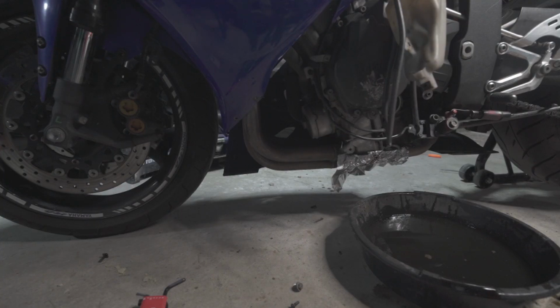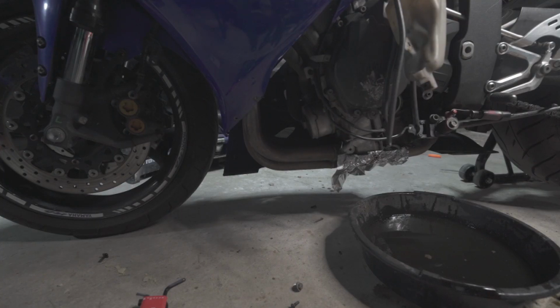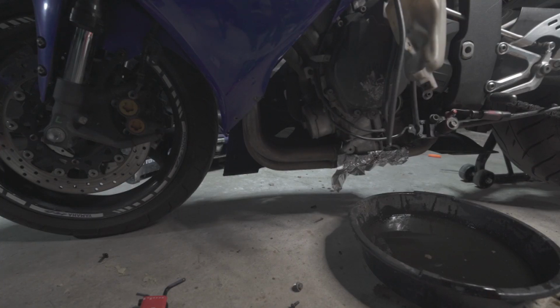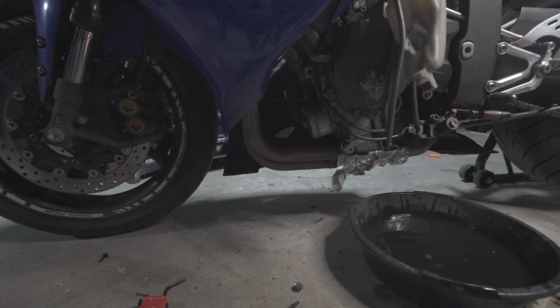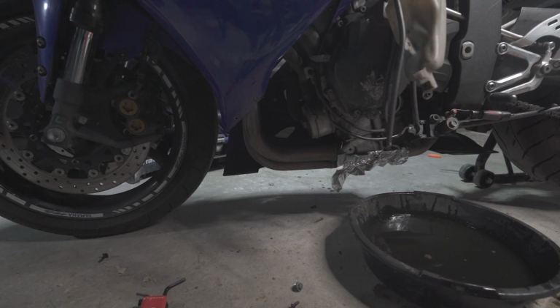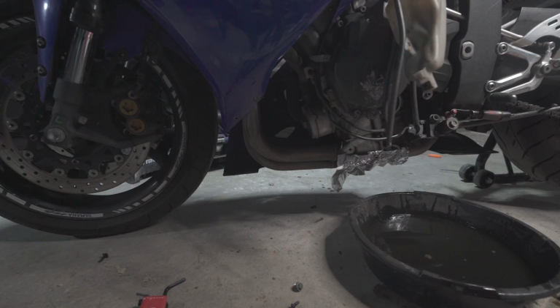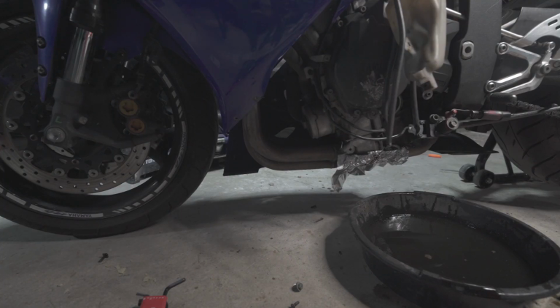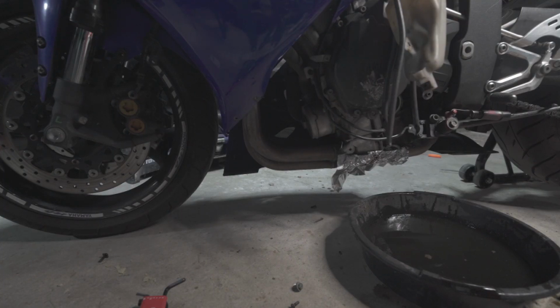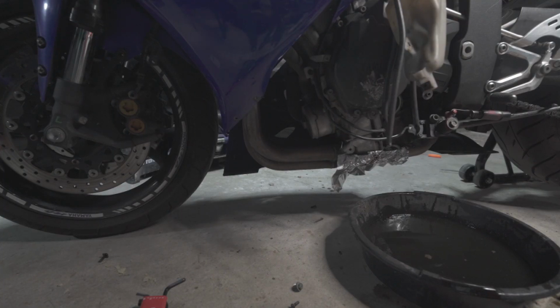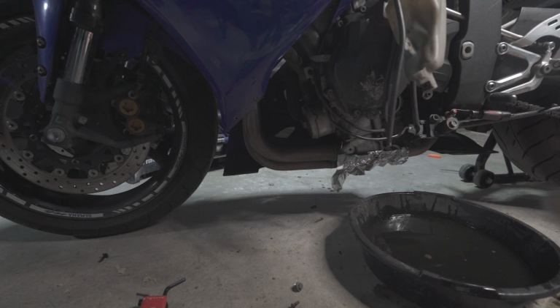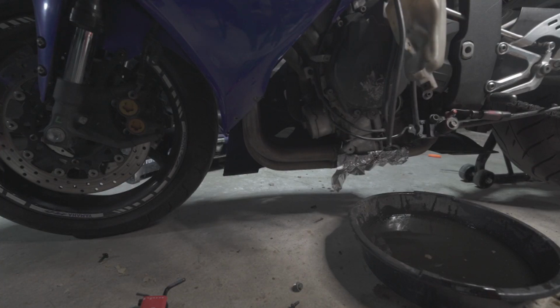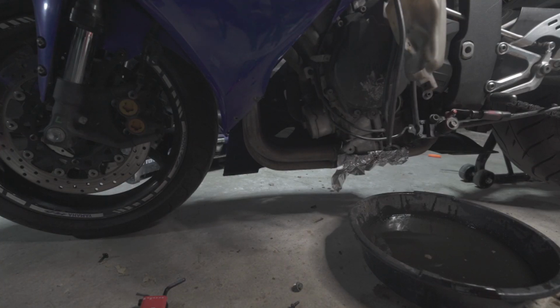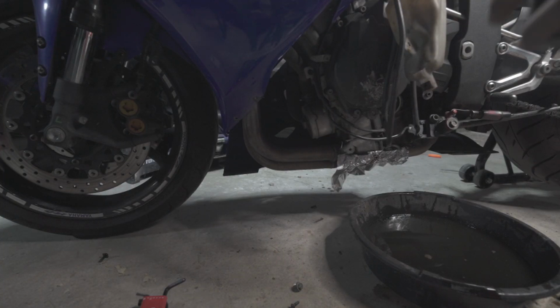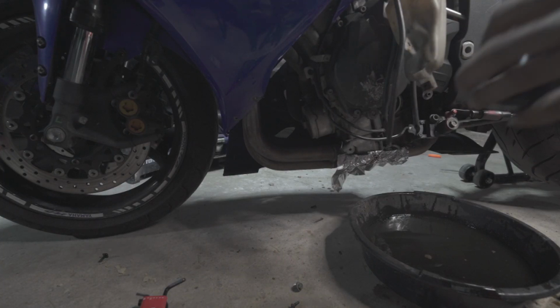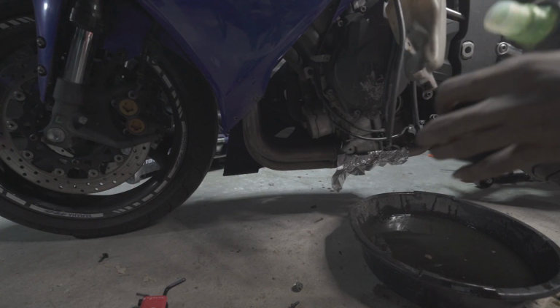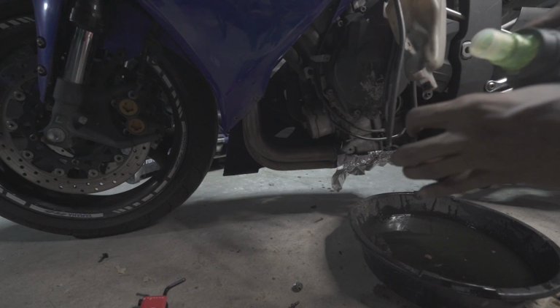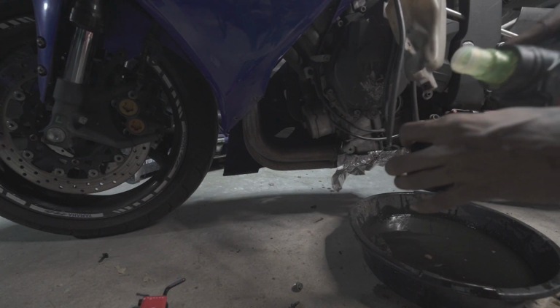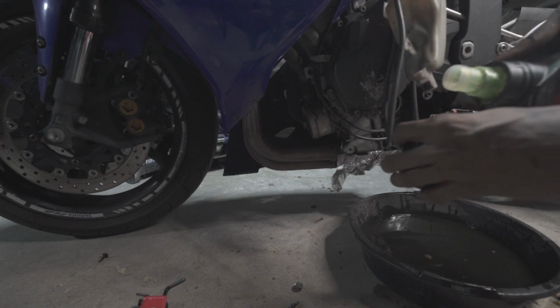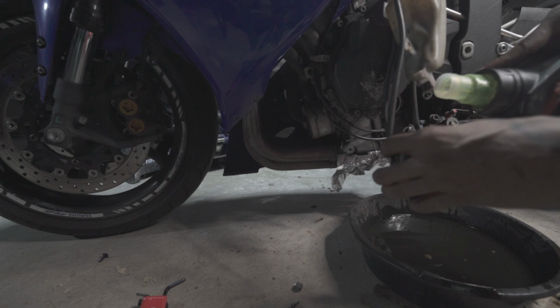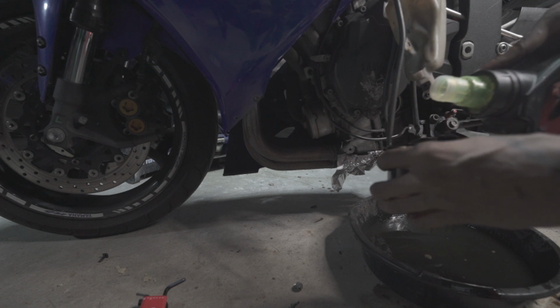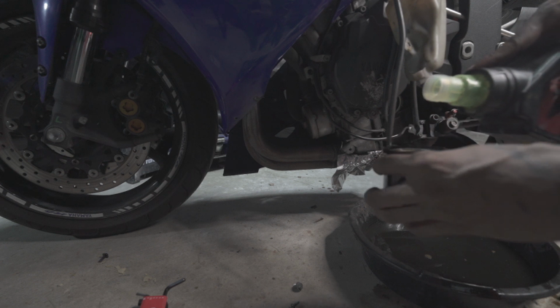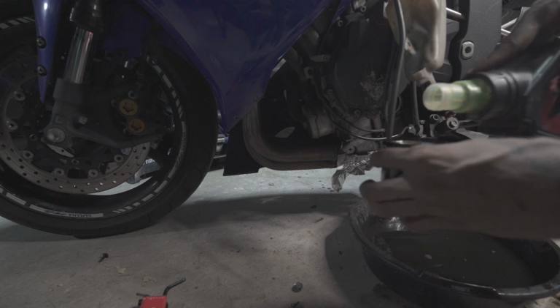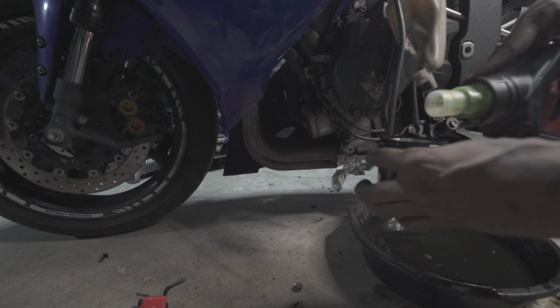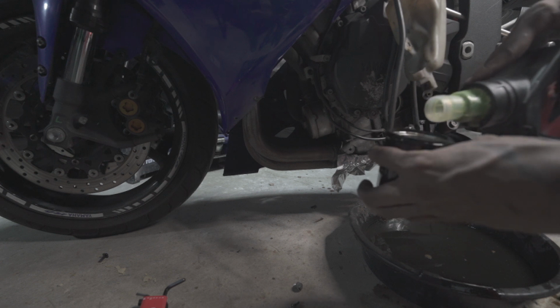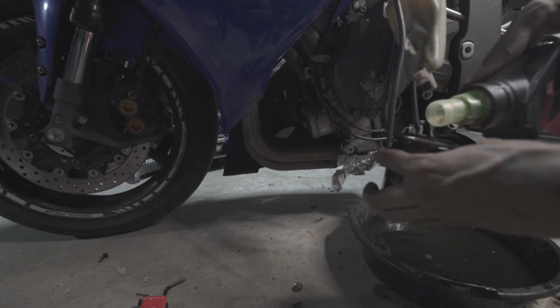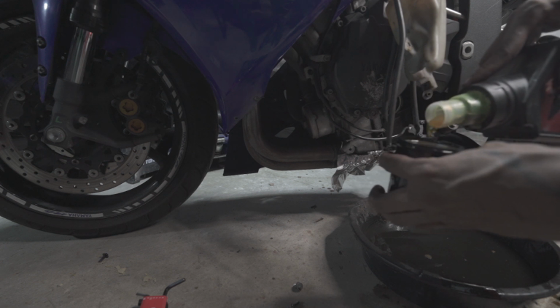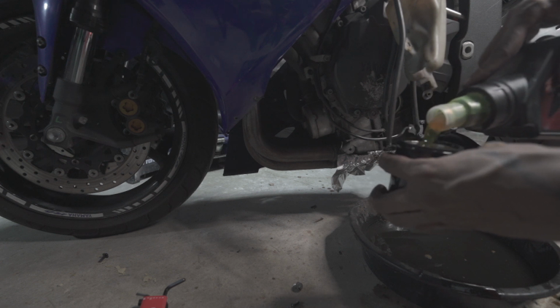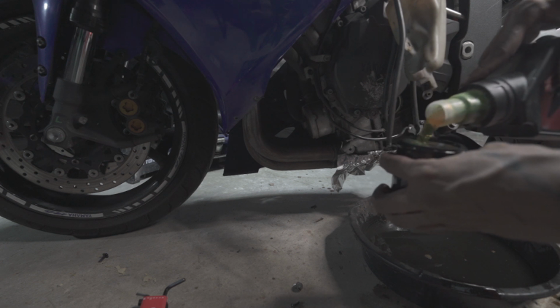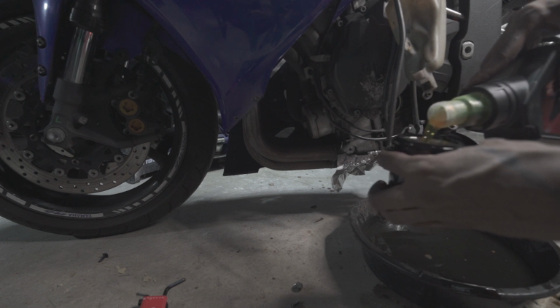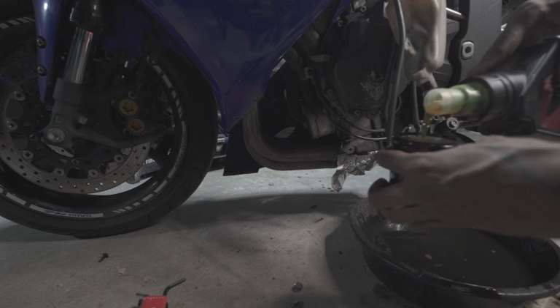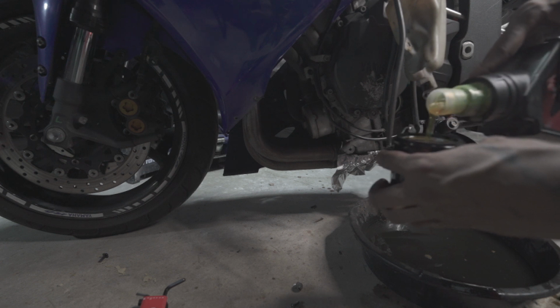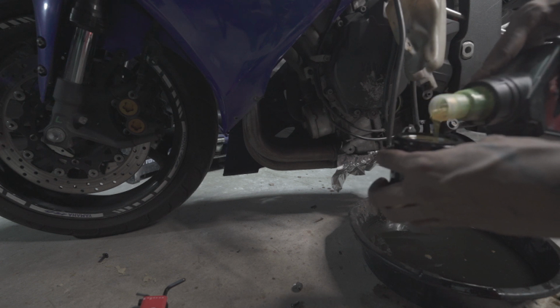Alright, got that filter off — now I'm going to pre-fill it before I put it back in.